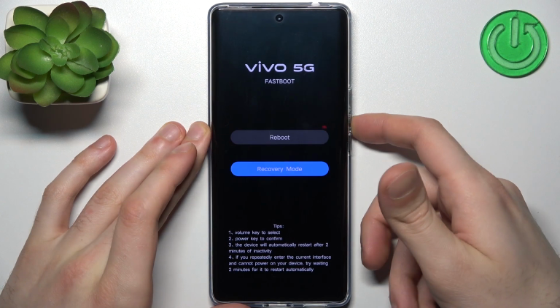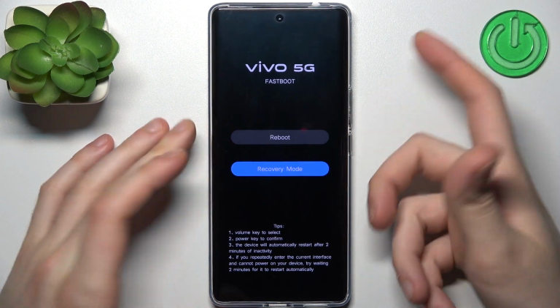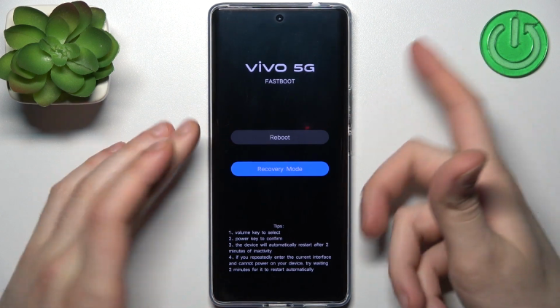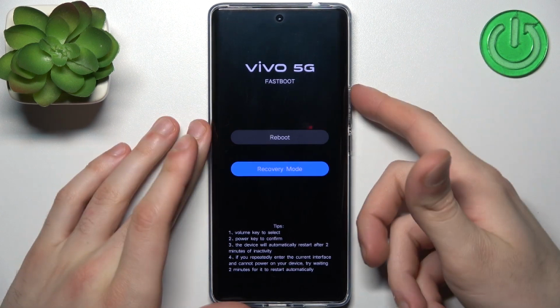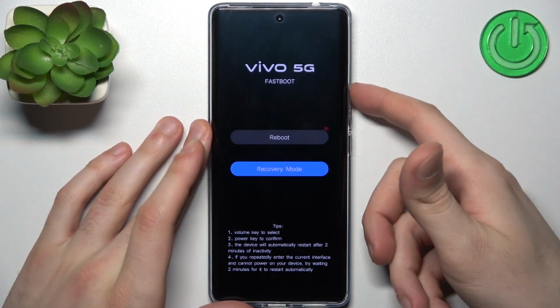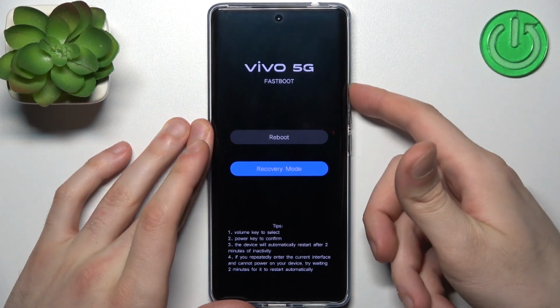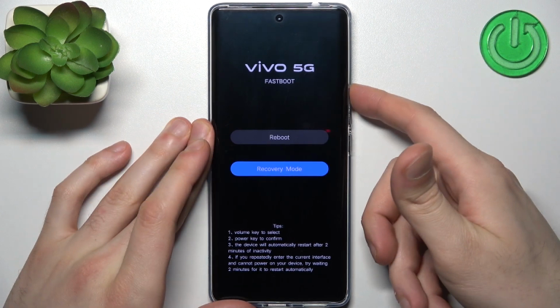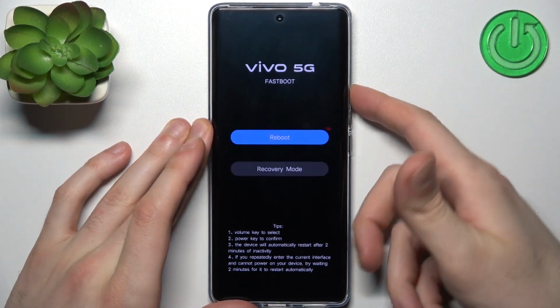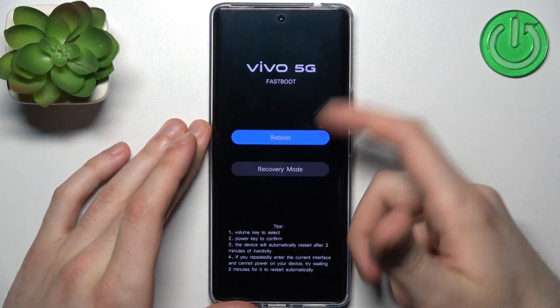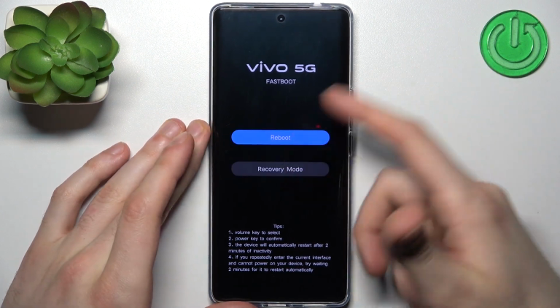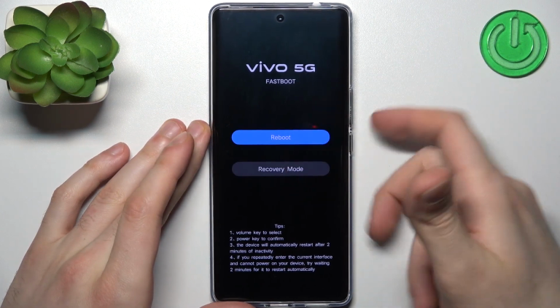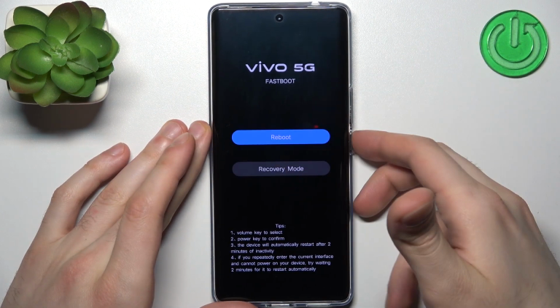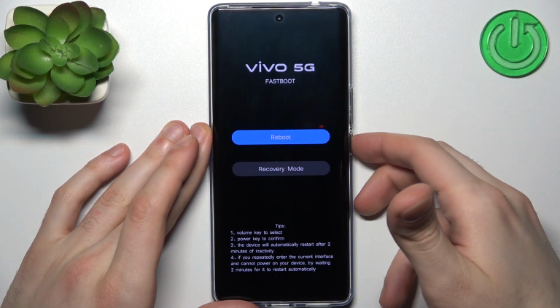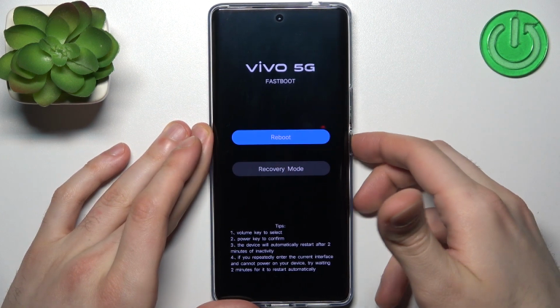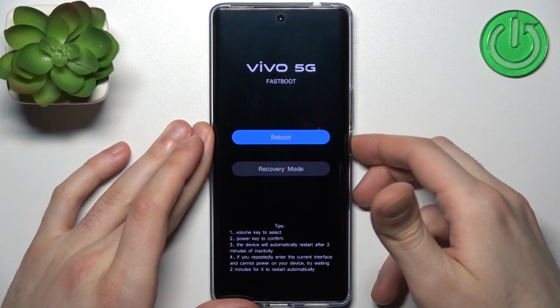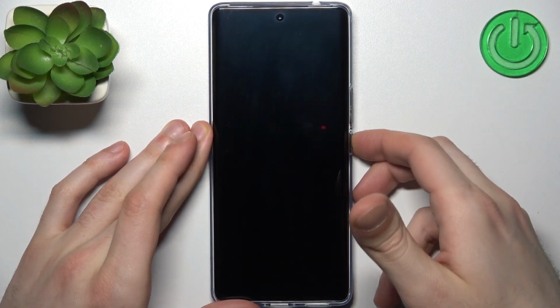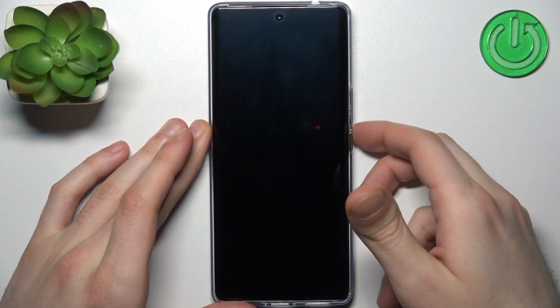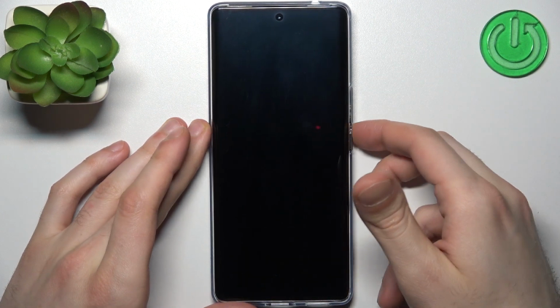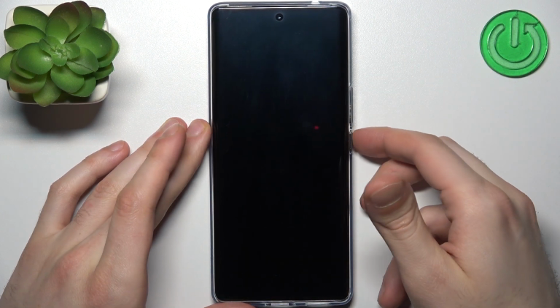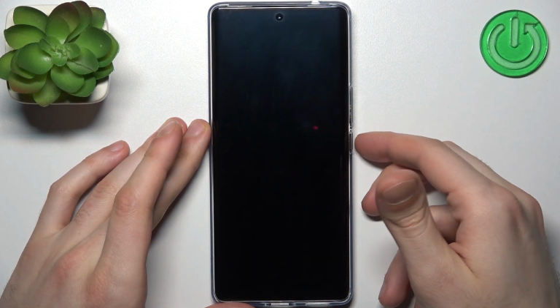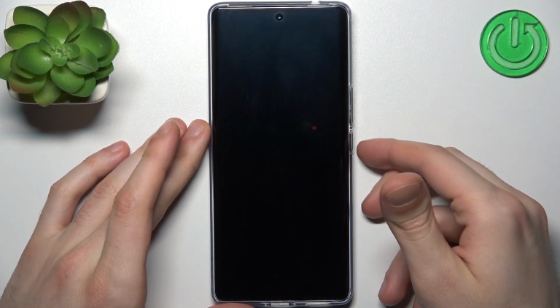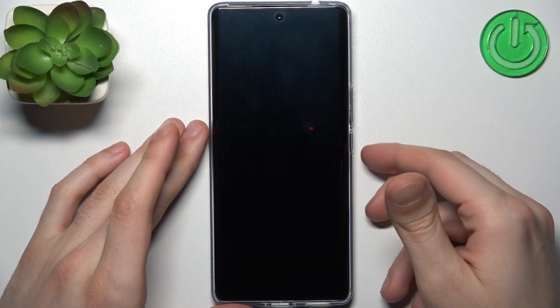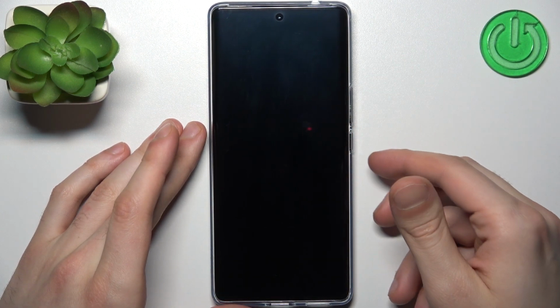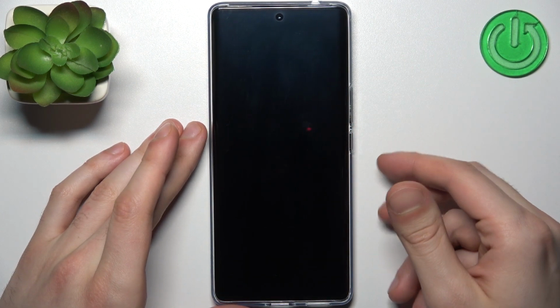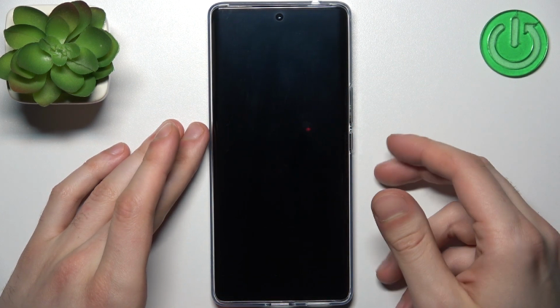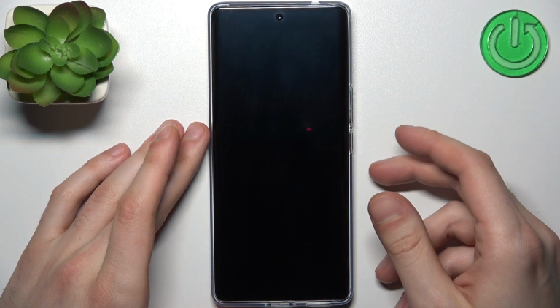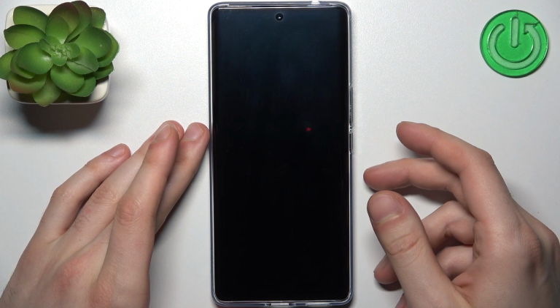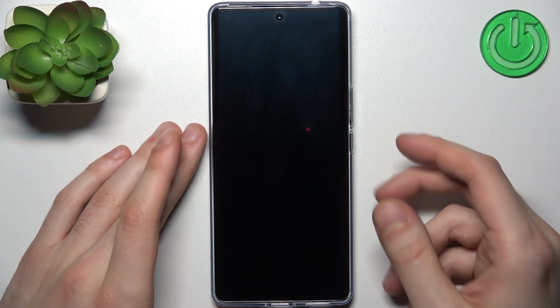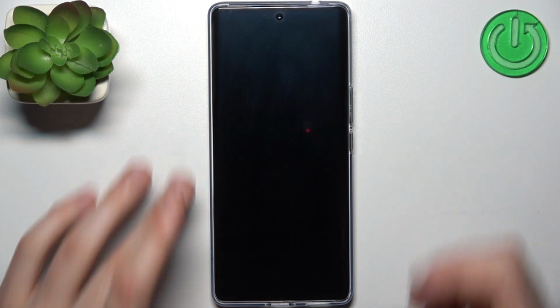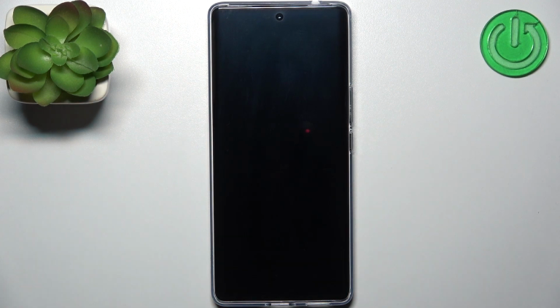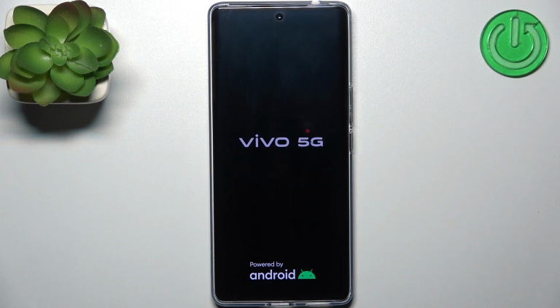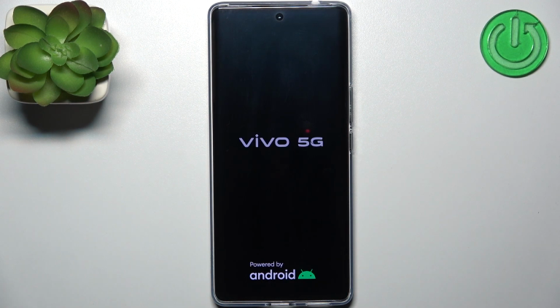If you want to quit this mode, just select reboot and the device will be restarted just as usual.